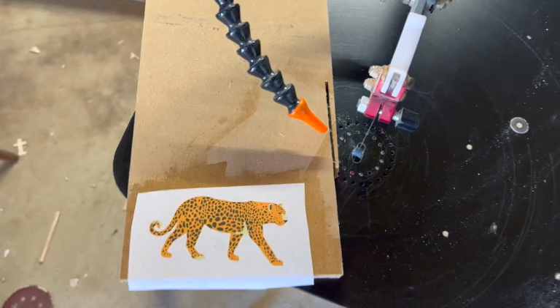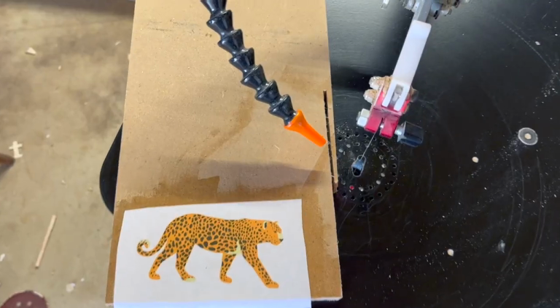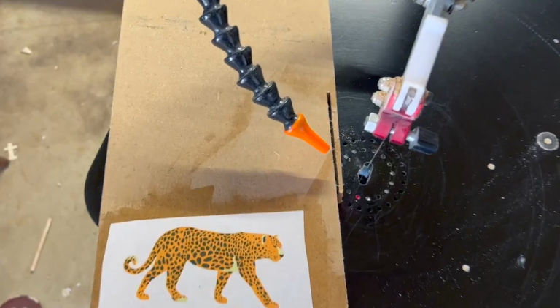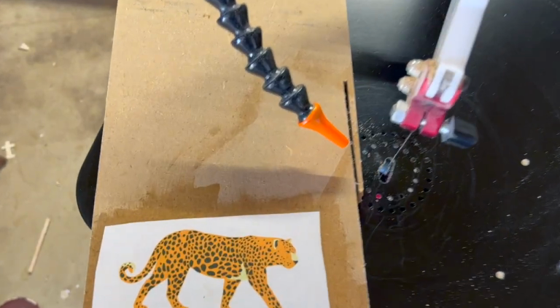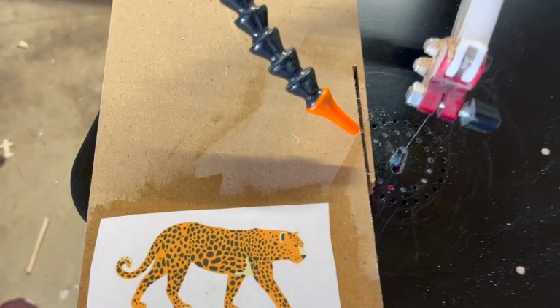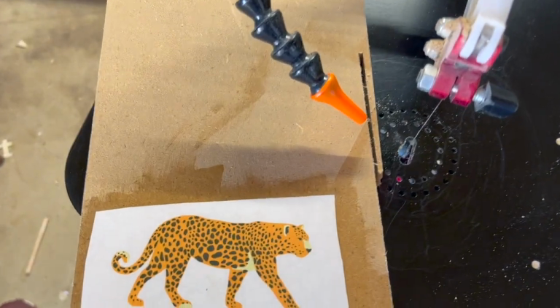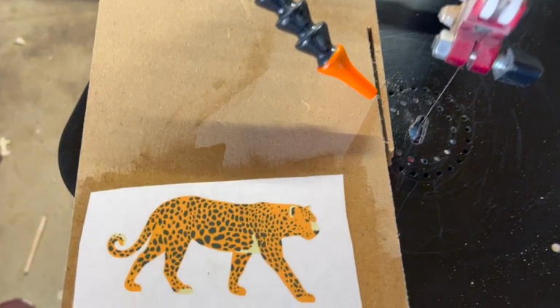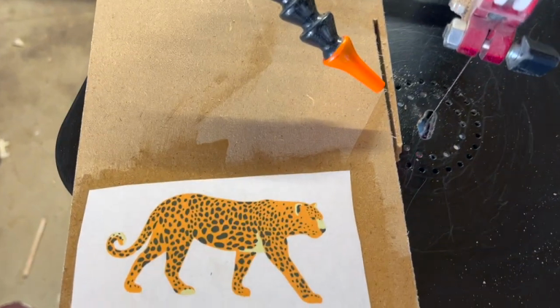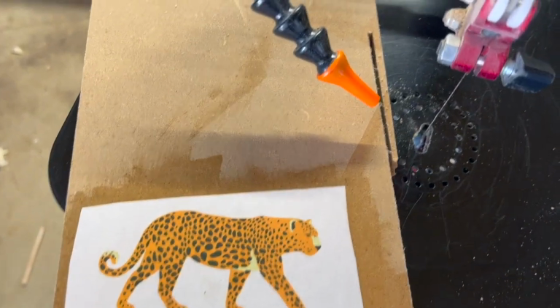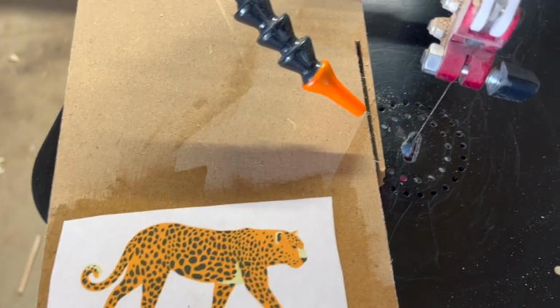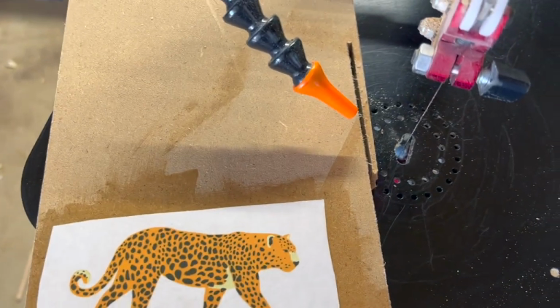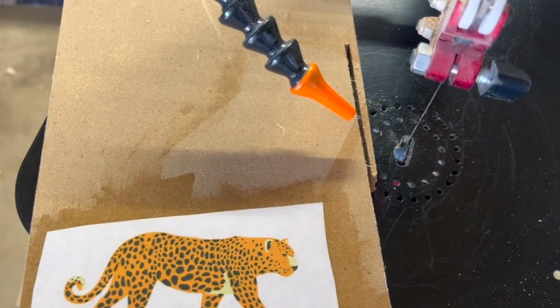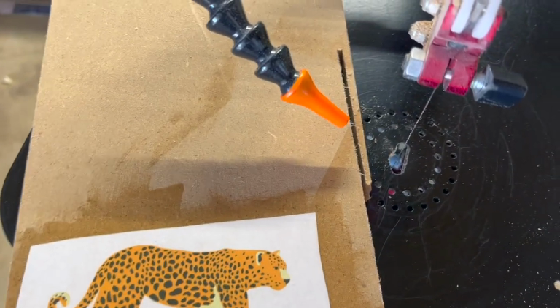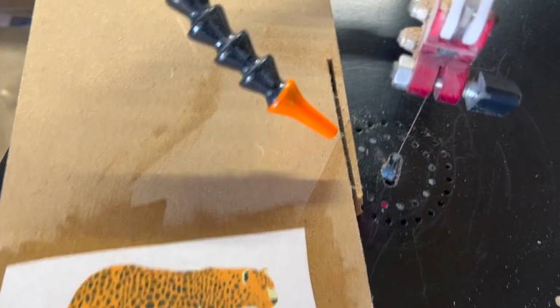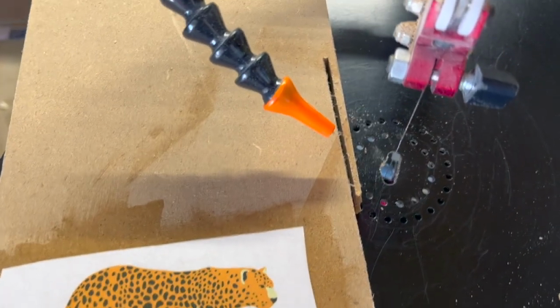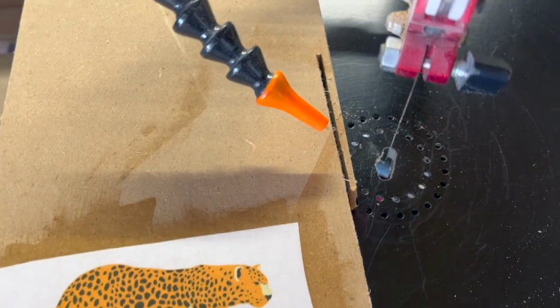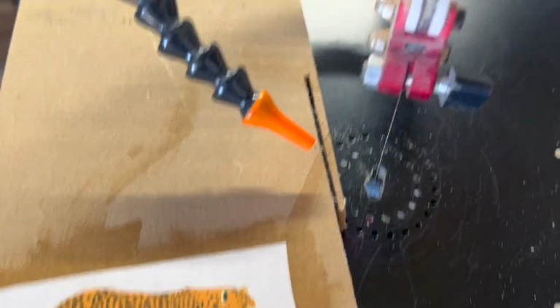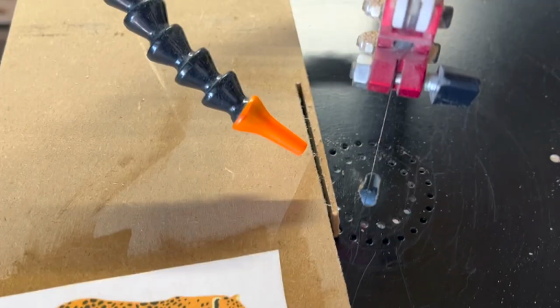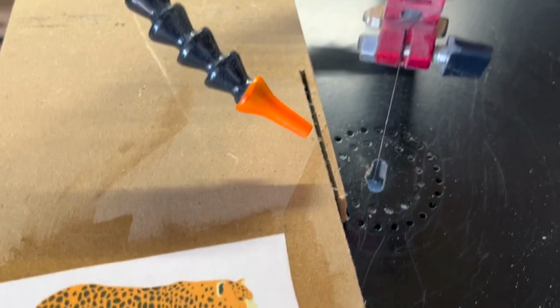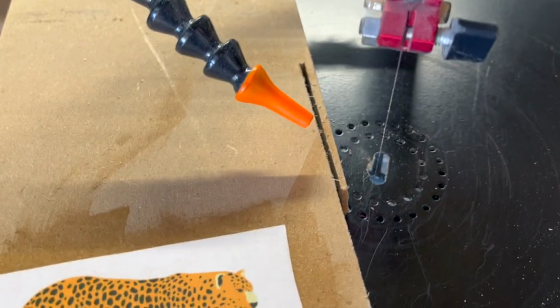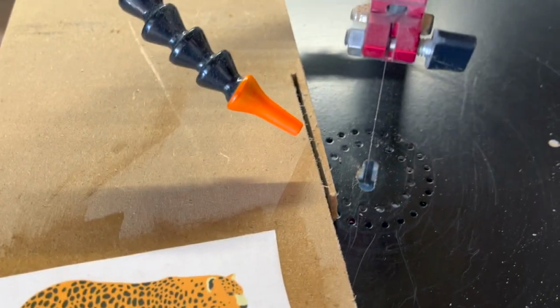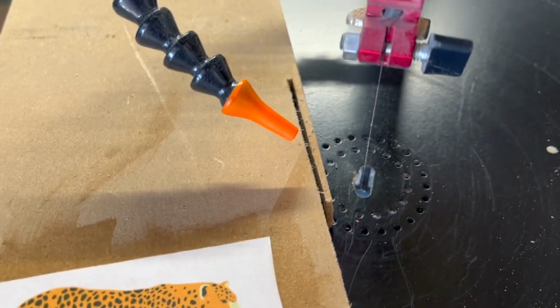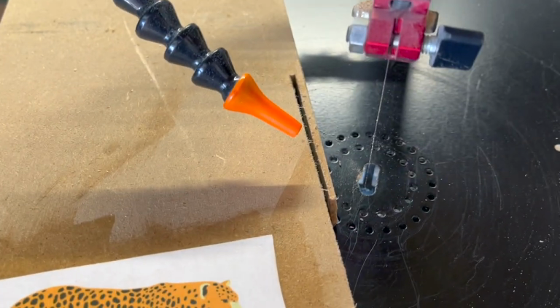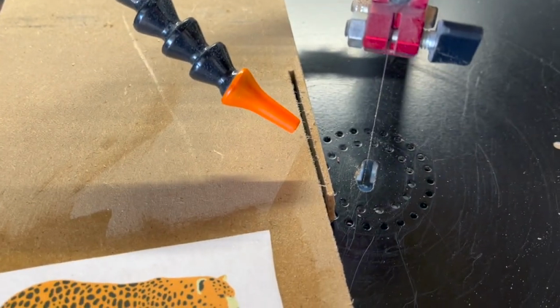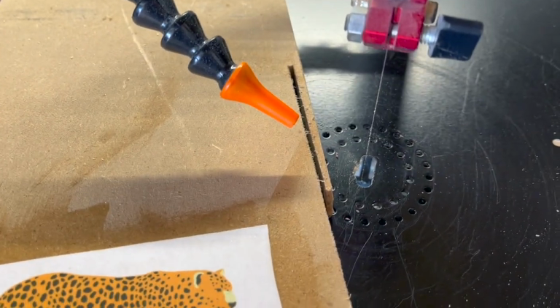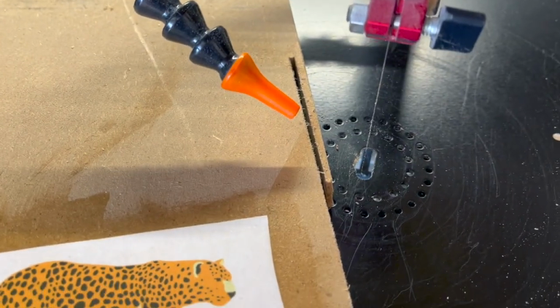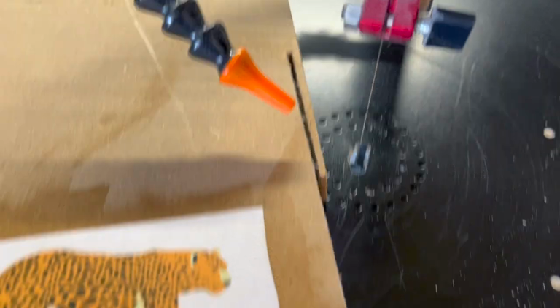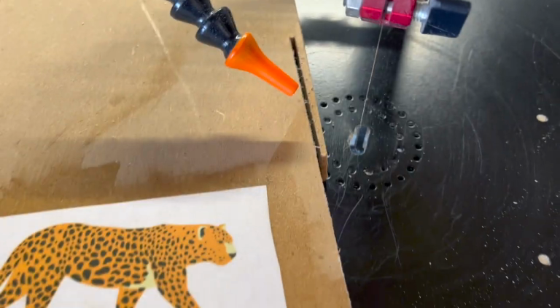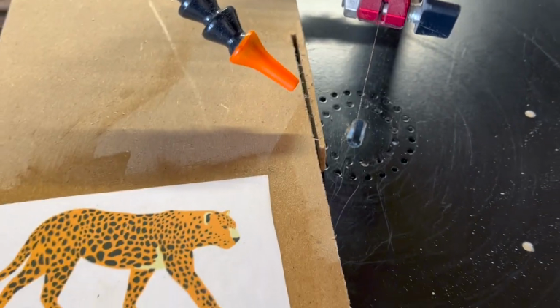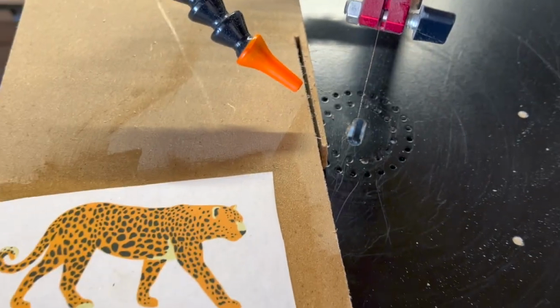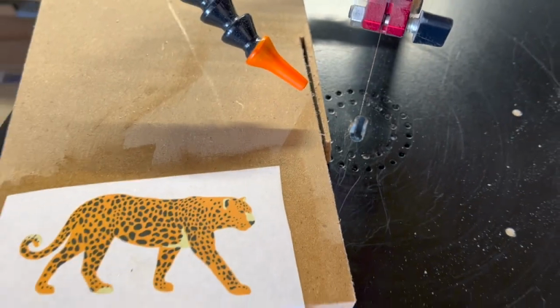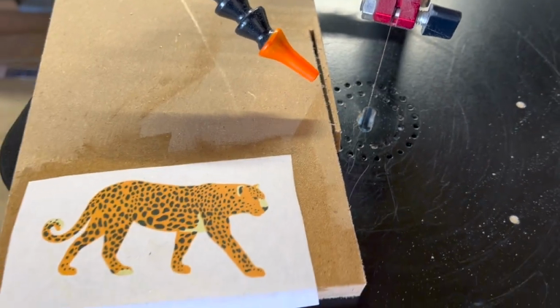Now that this is completely dry, I'm going to go ahead and cut it out with a number five modified geometry blade.